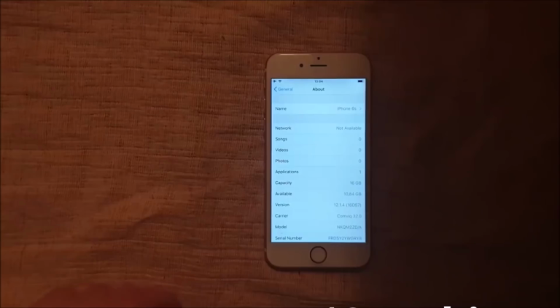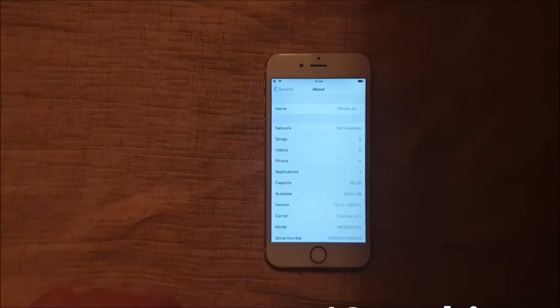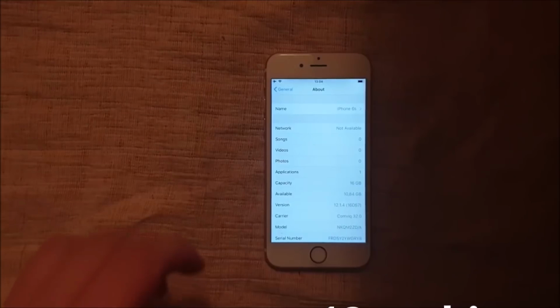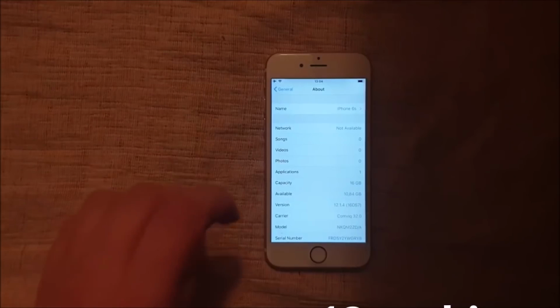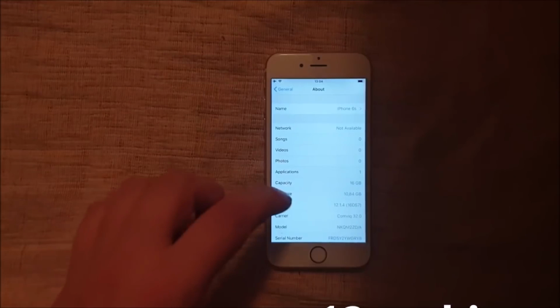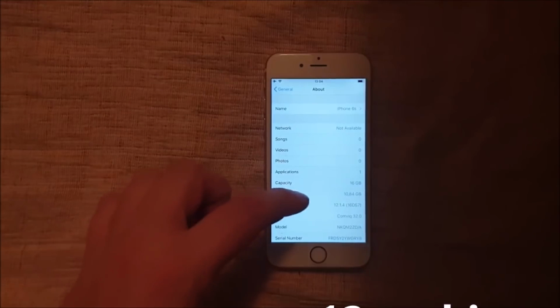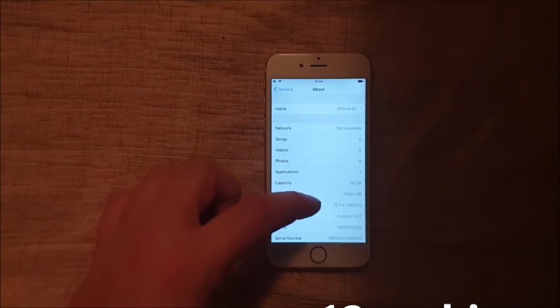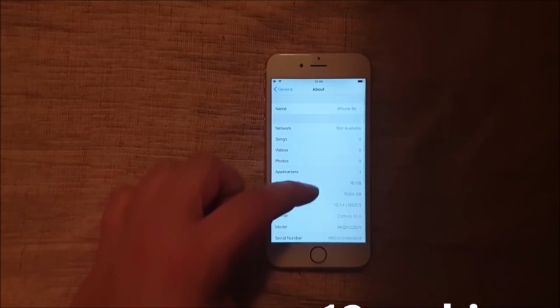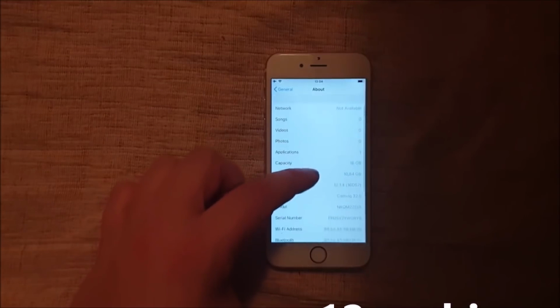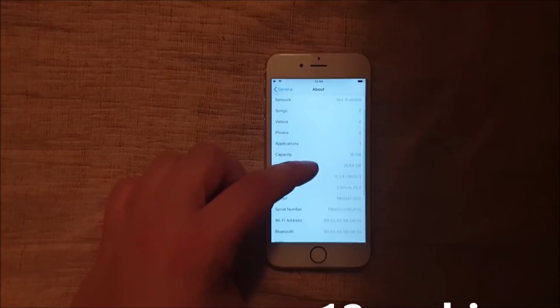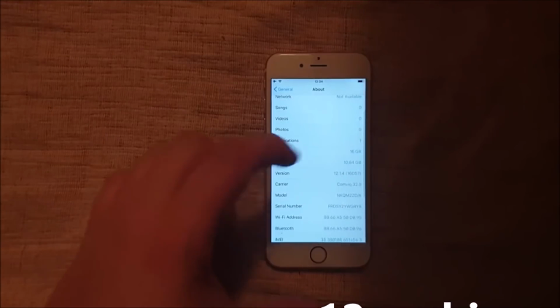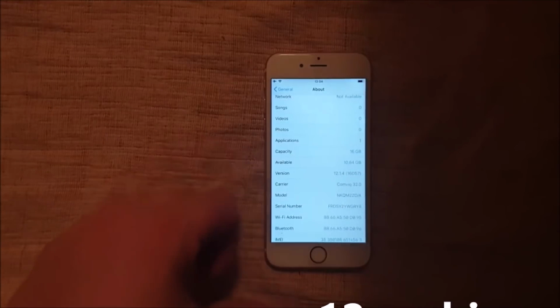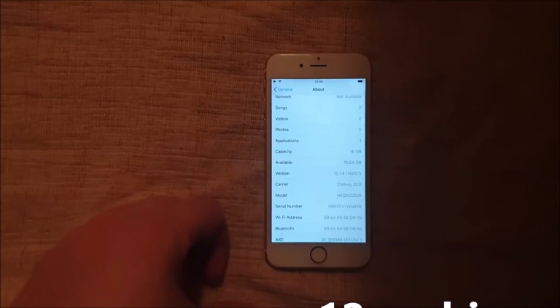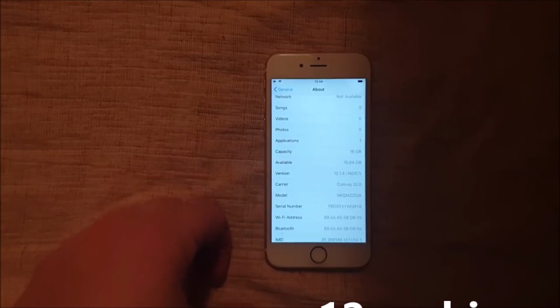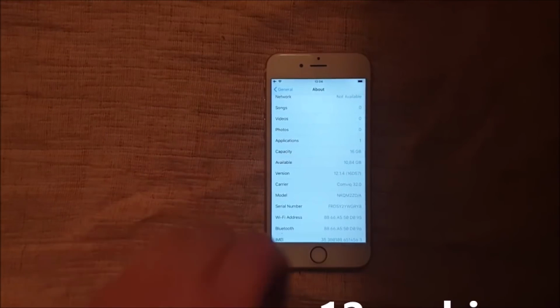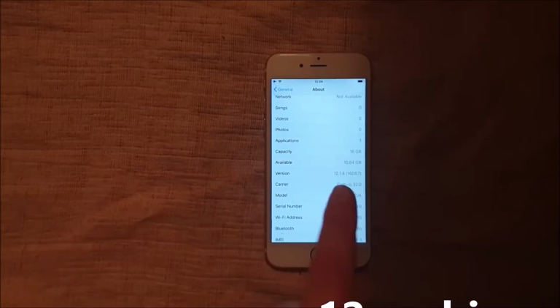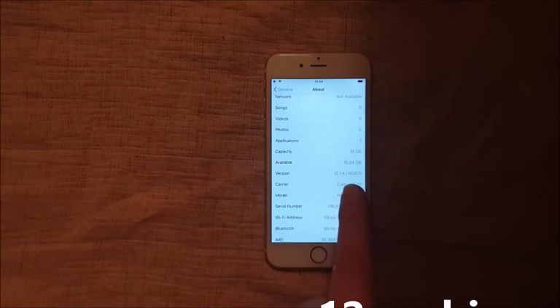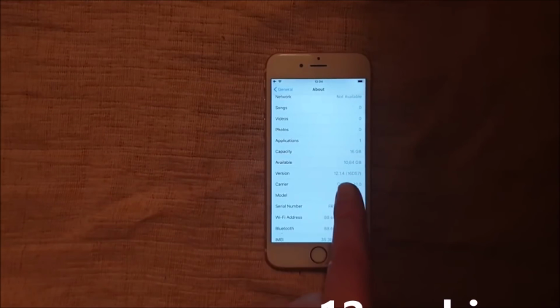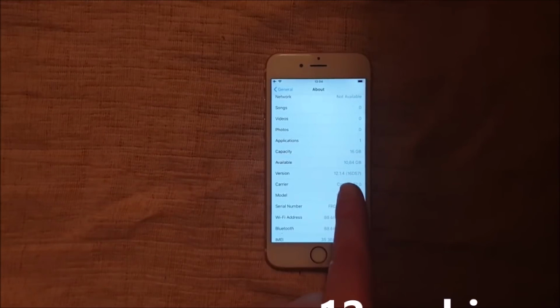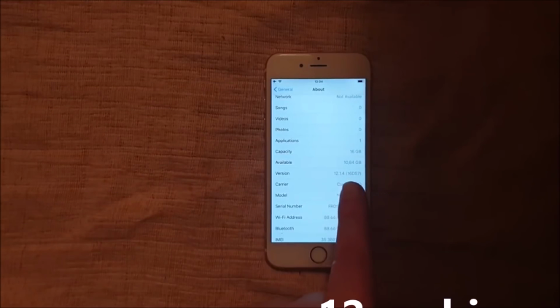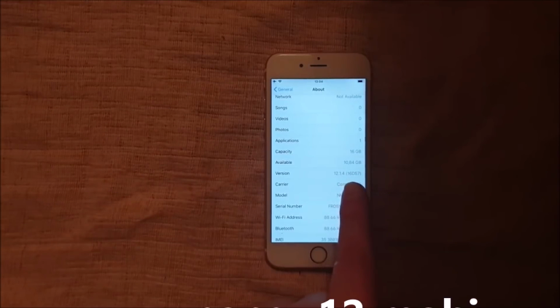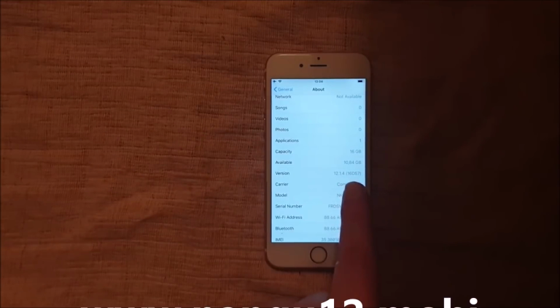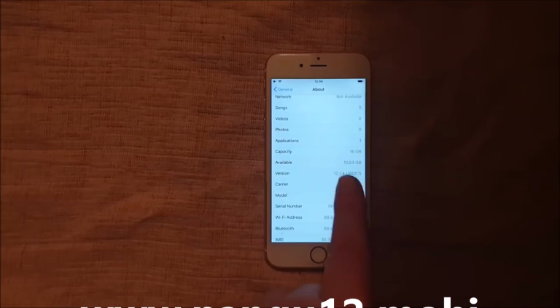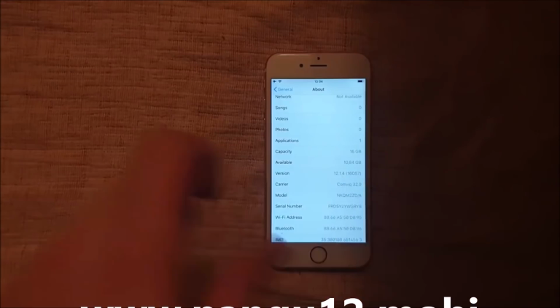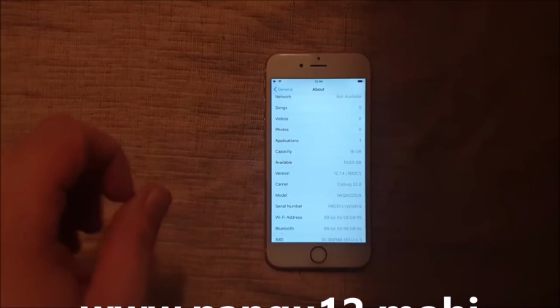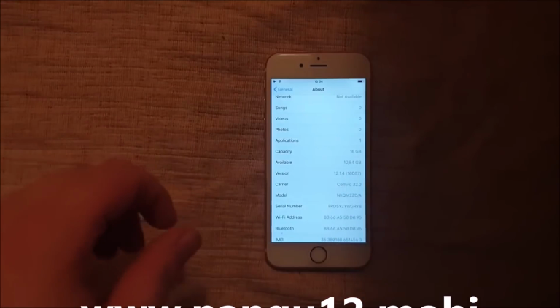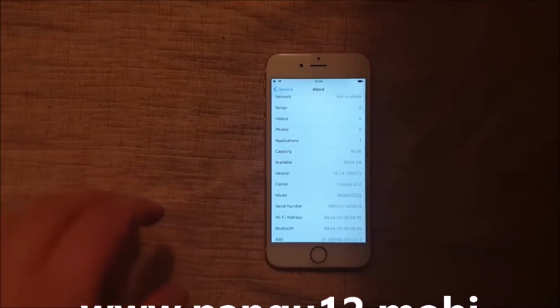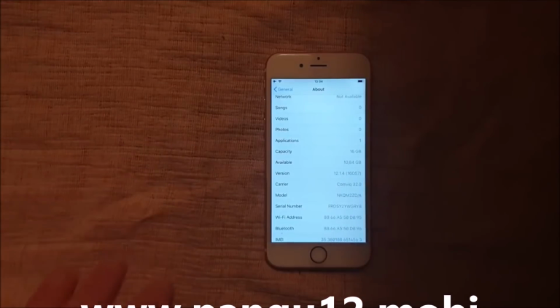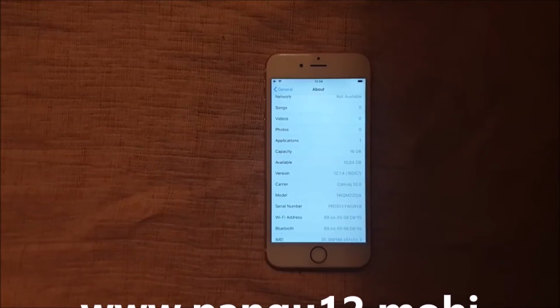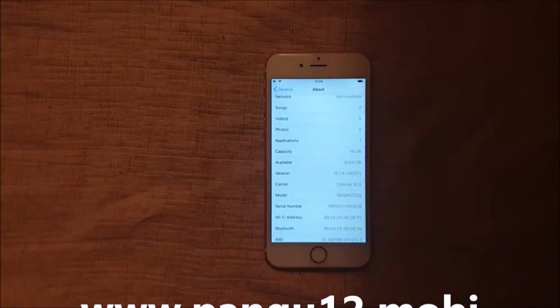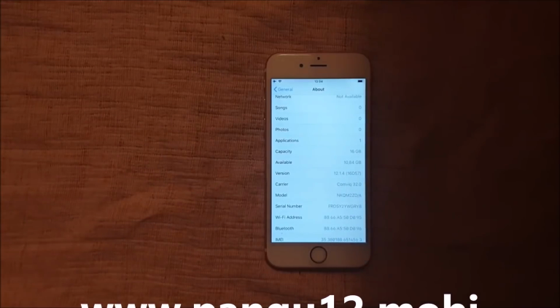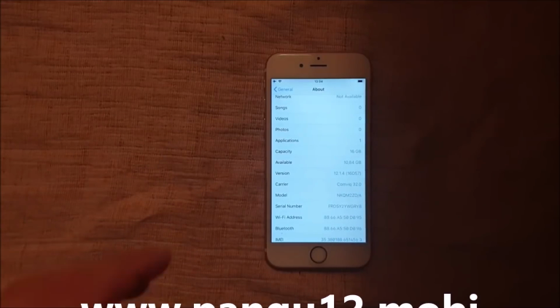What's up YouTube? Today I'm going to show you how to jailbreak the new iOS 12.1.4.